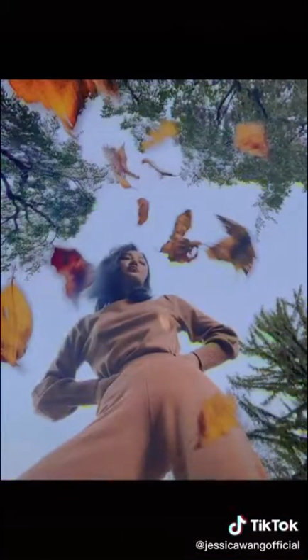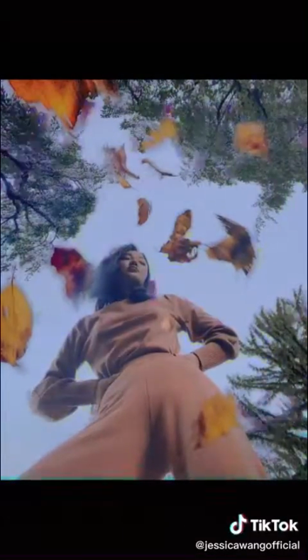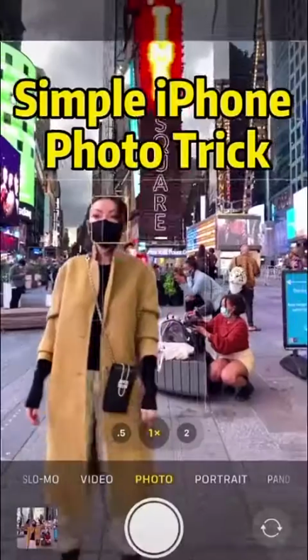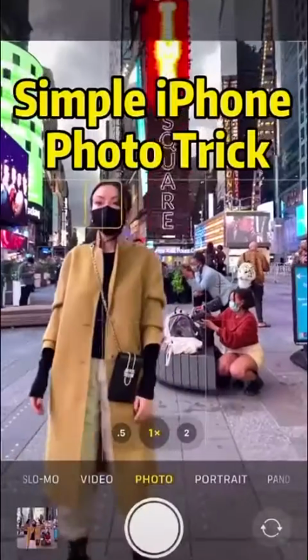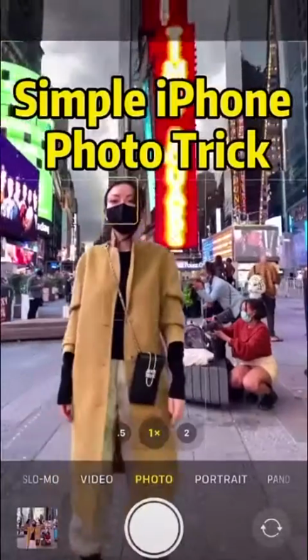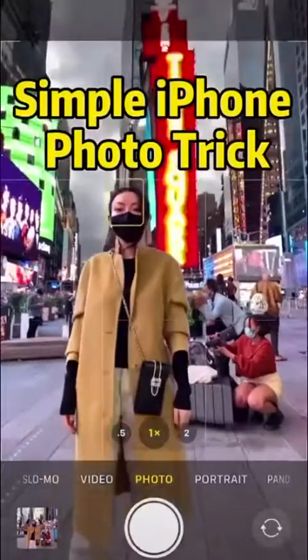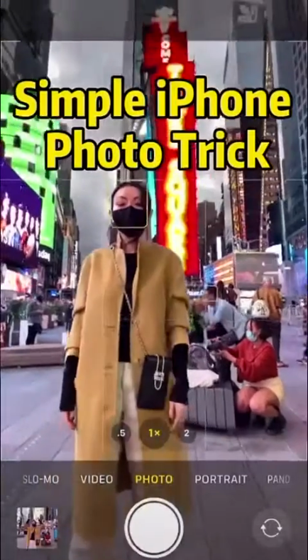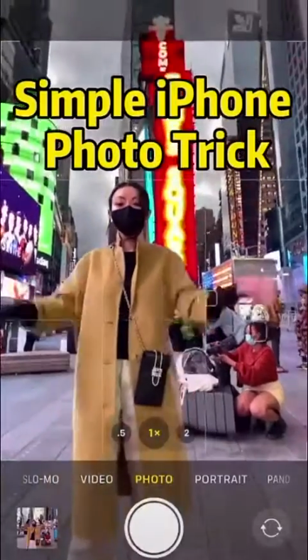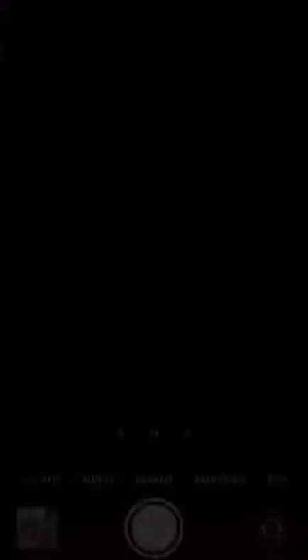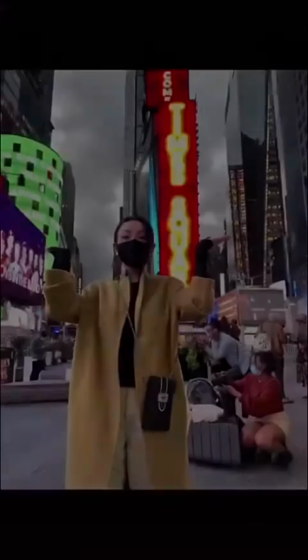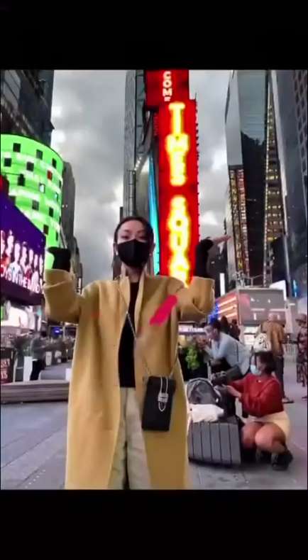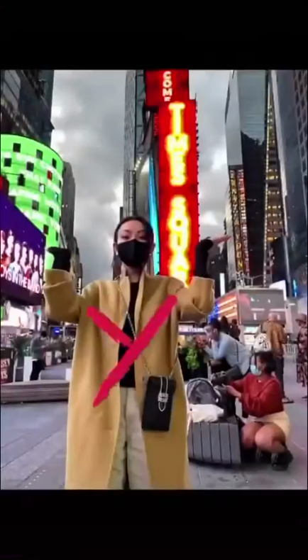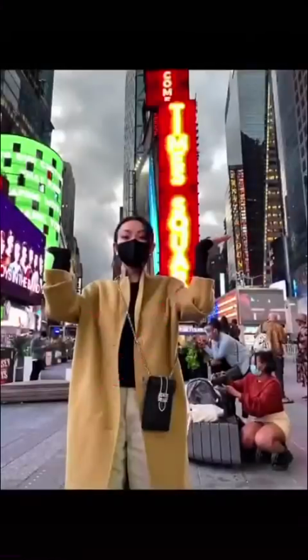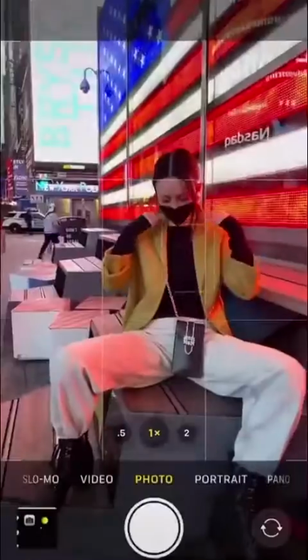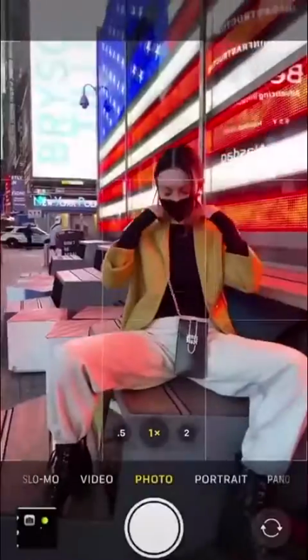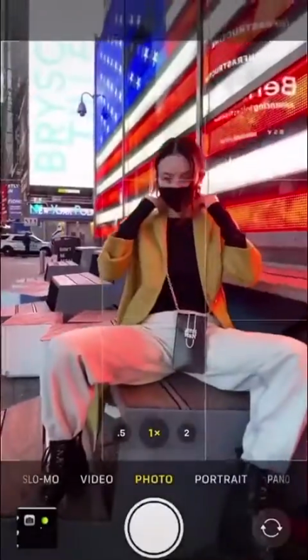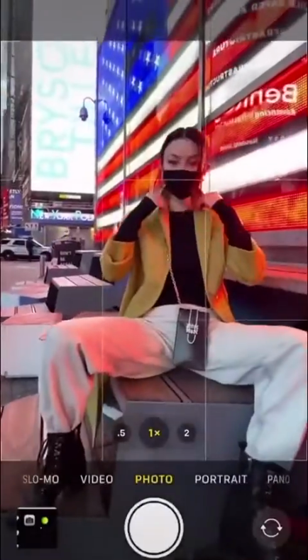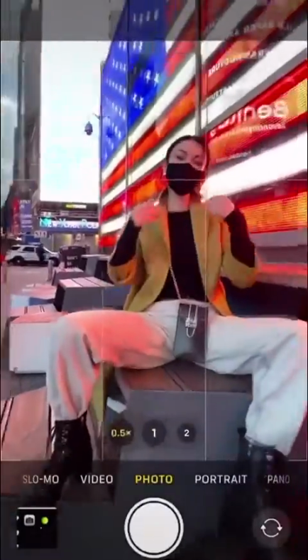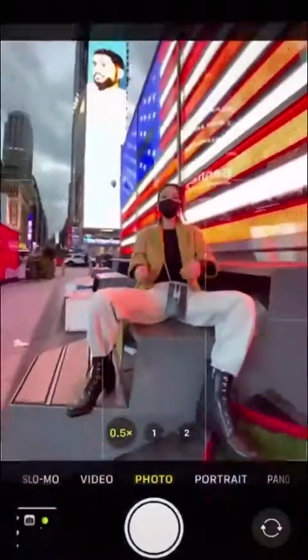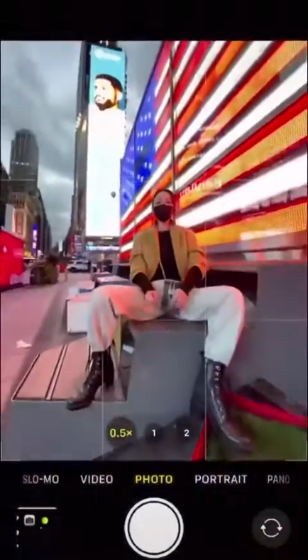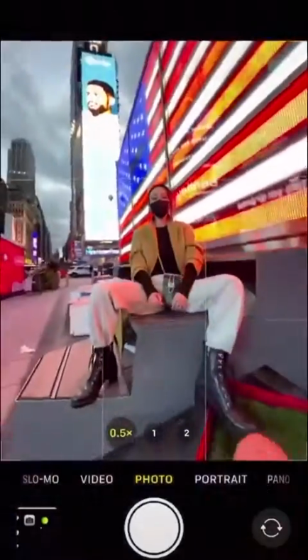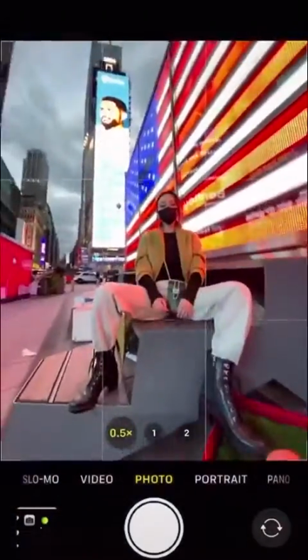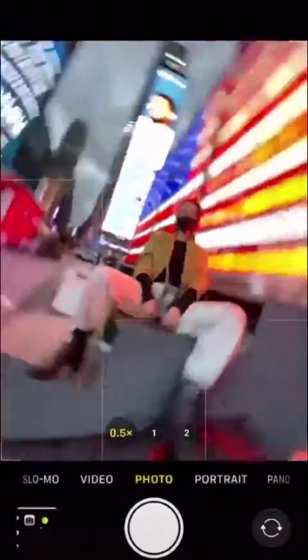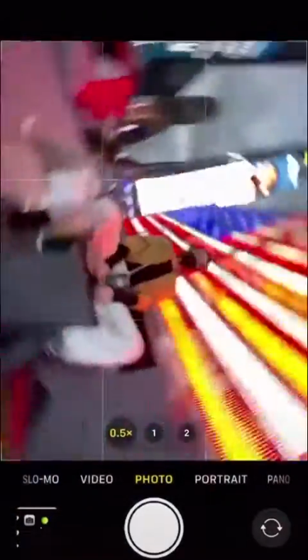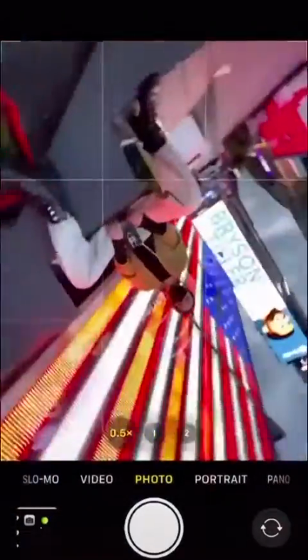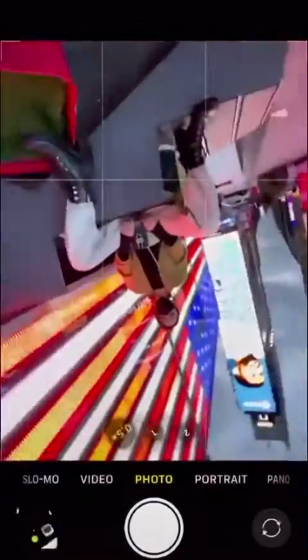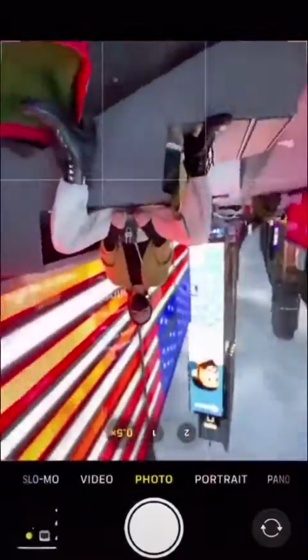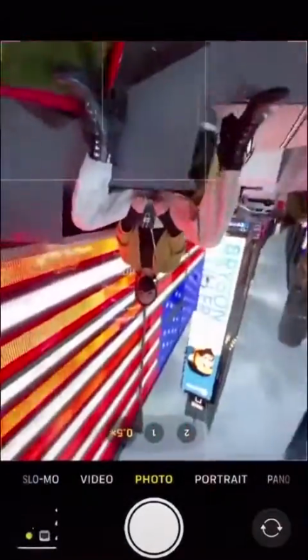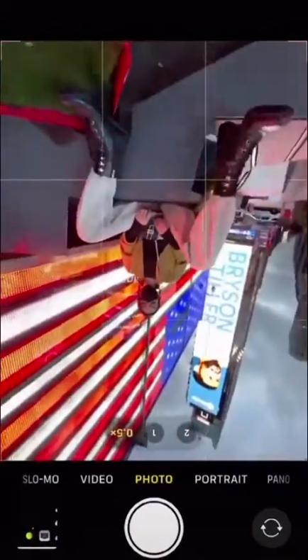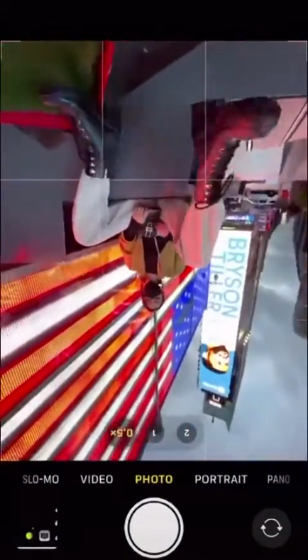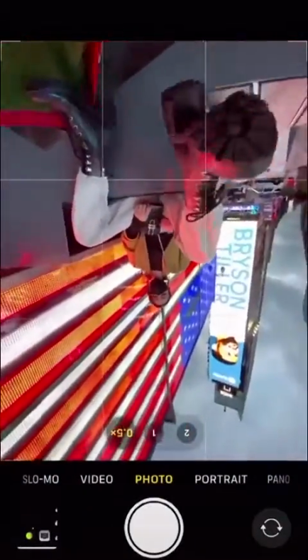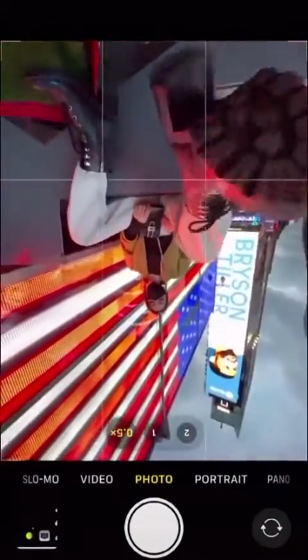How to take a photo in a touristy spot: get closer to the landmark, turn on wide angle, and flip your phone upside down.